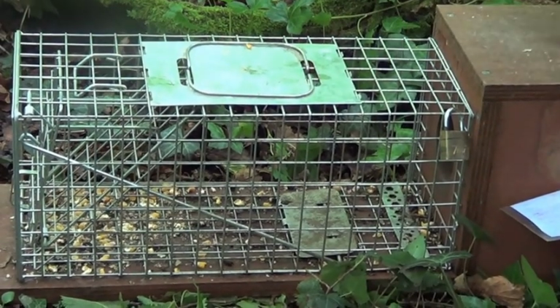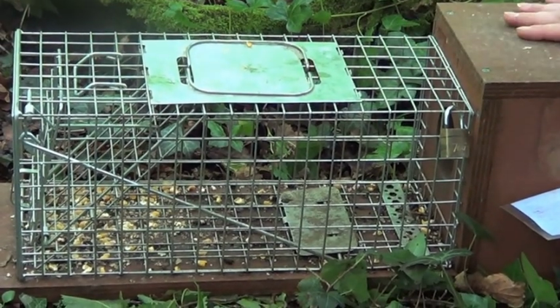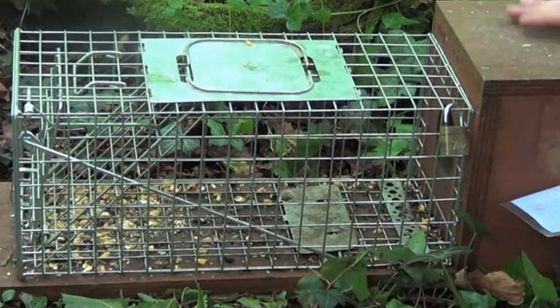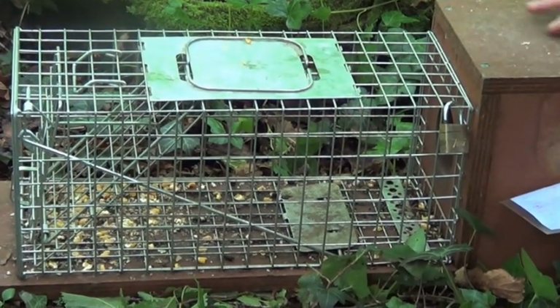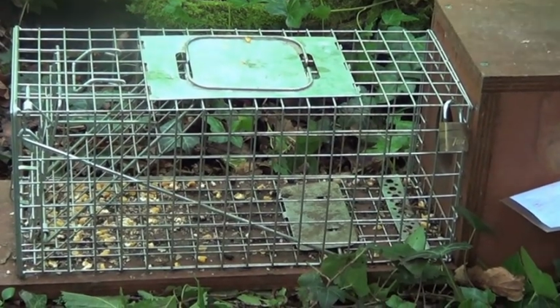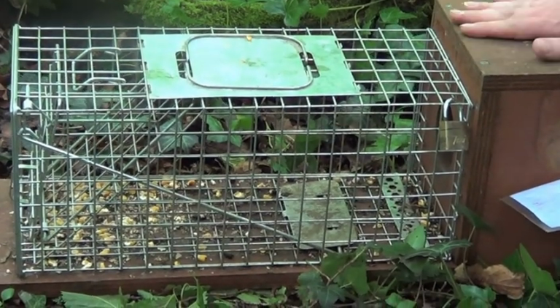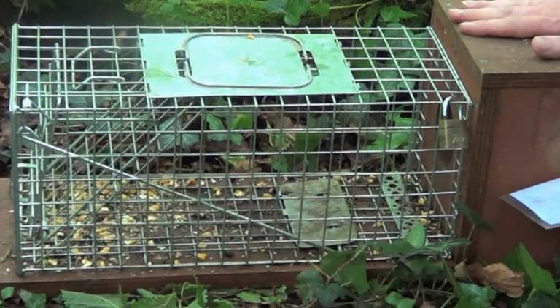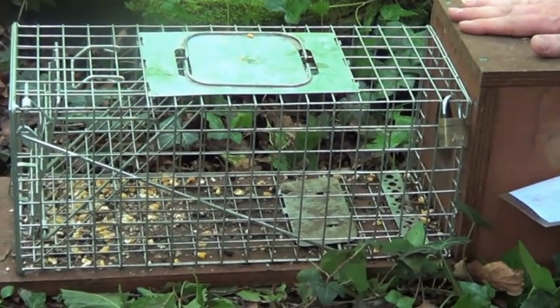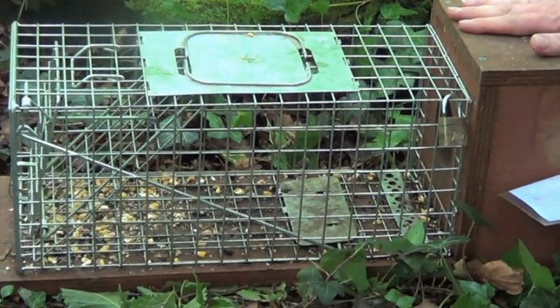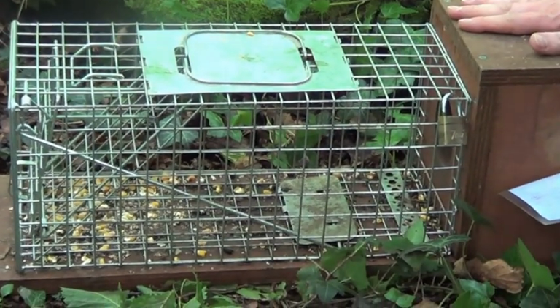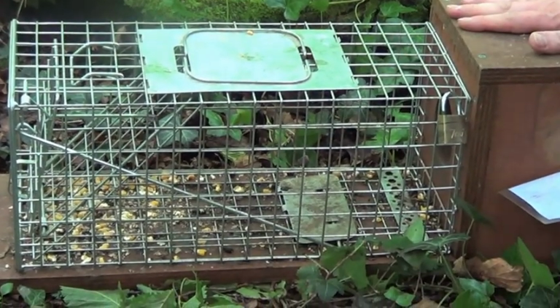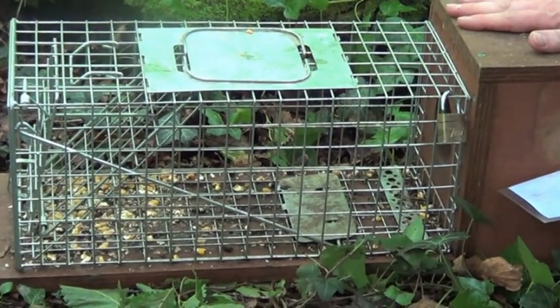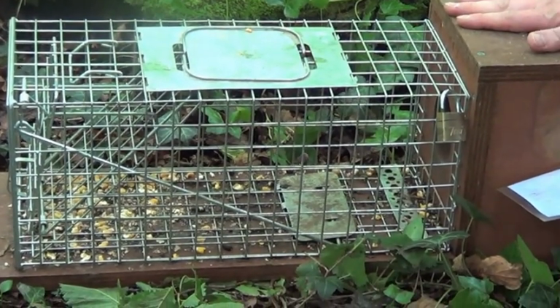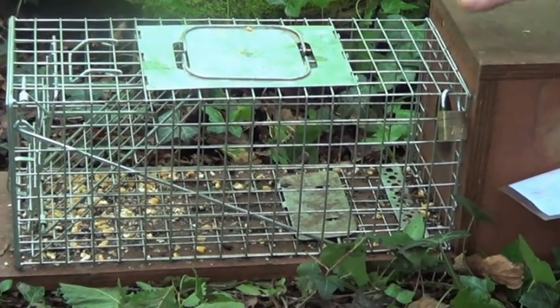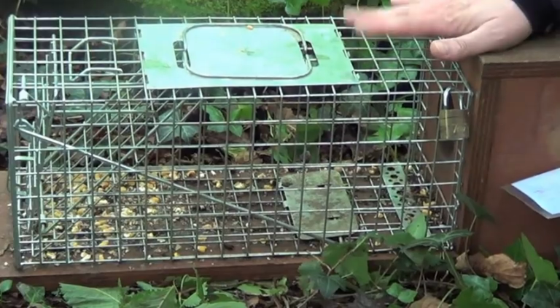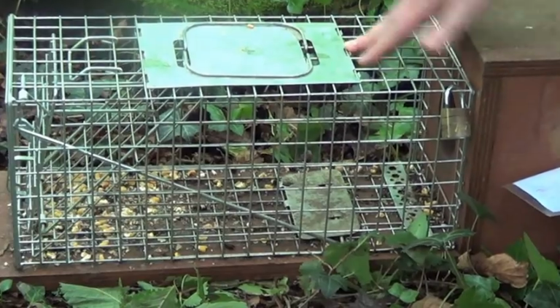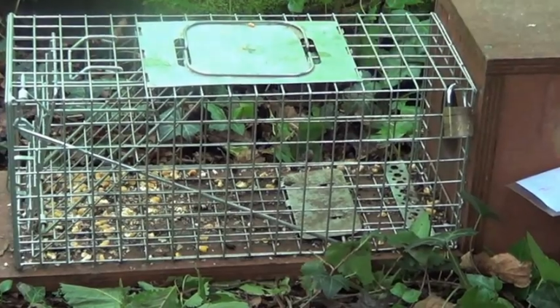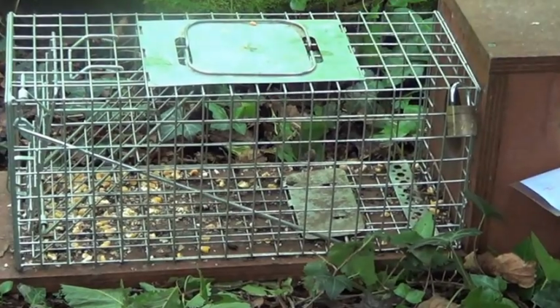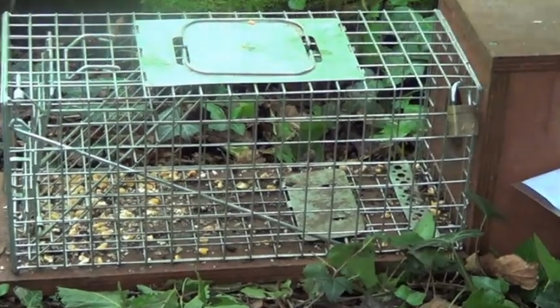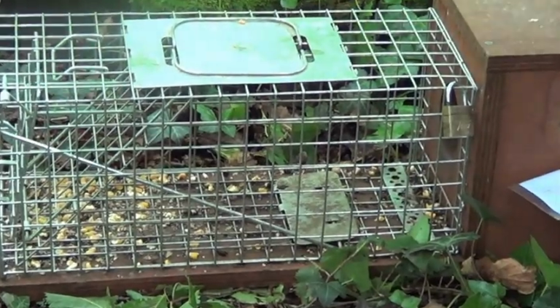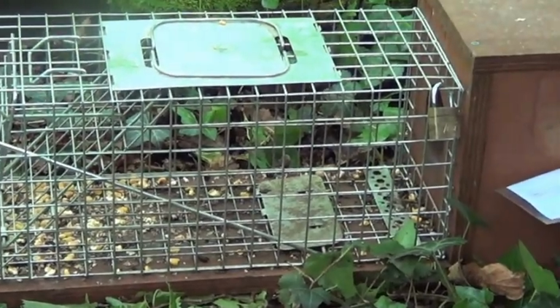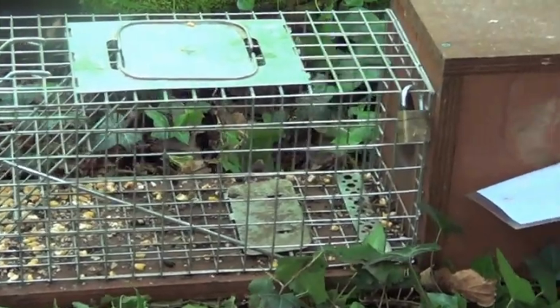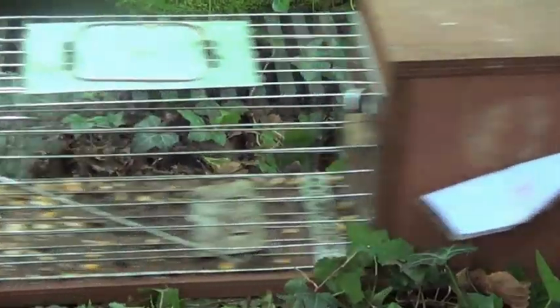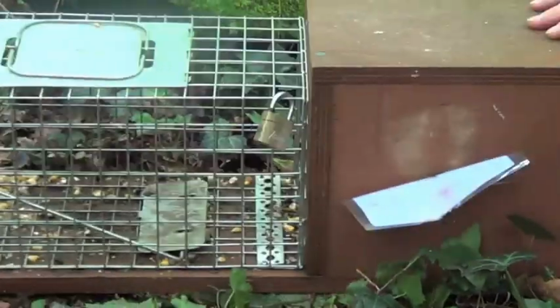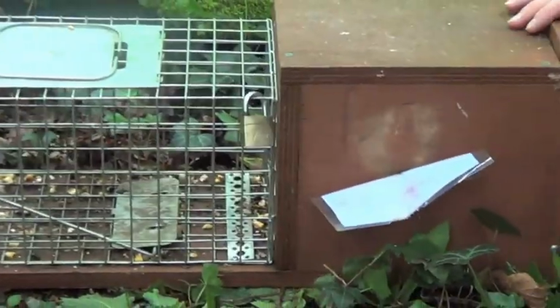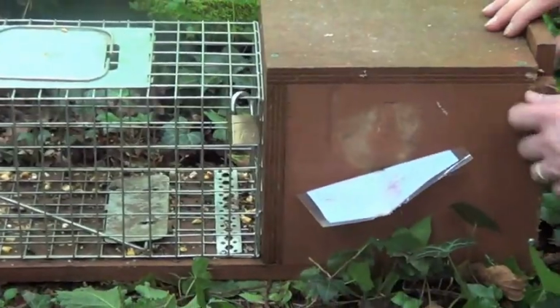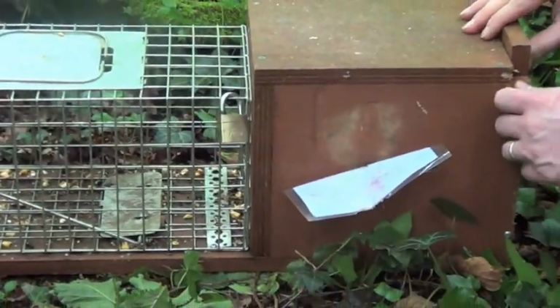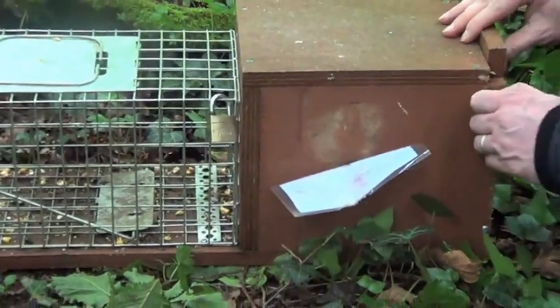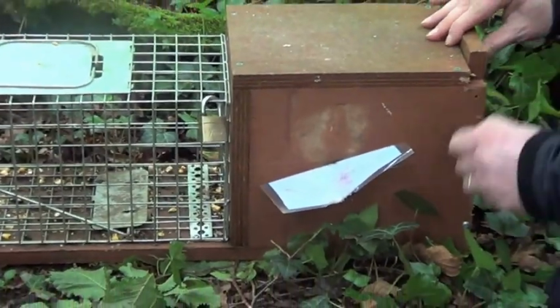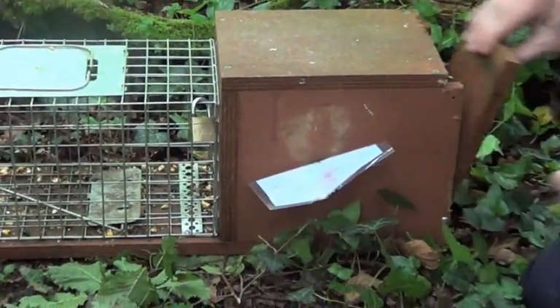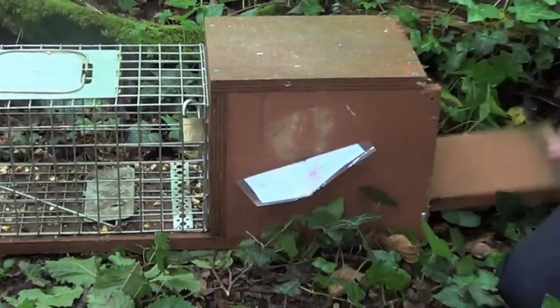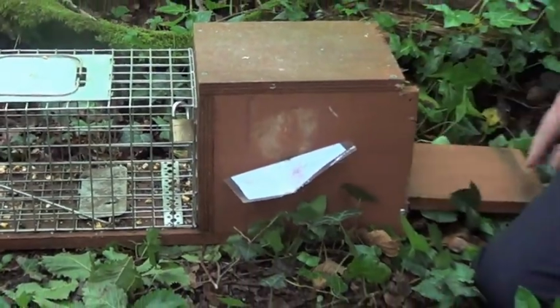If the weather's bad, it can stay in the nest box and then it's easy for us to get it out whenever we're finished. We have a door at the back here as well.